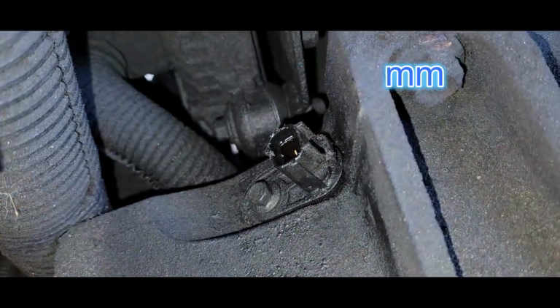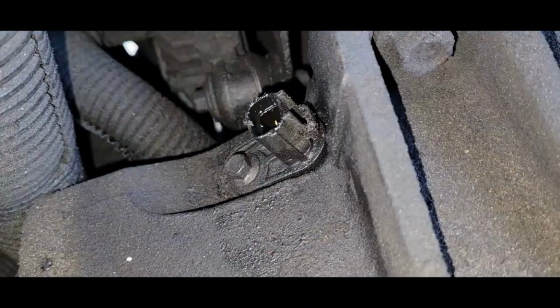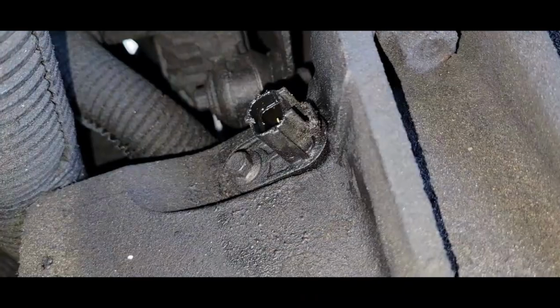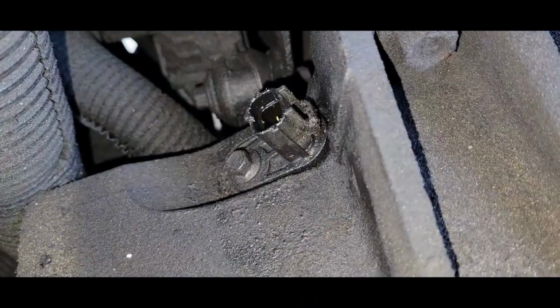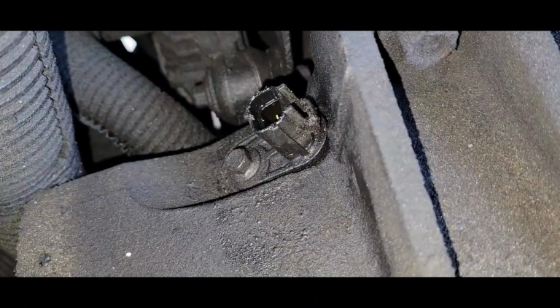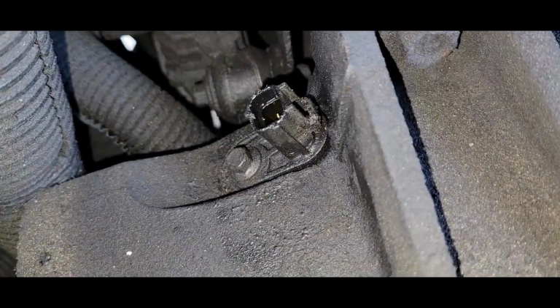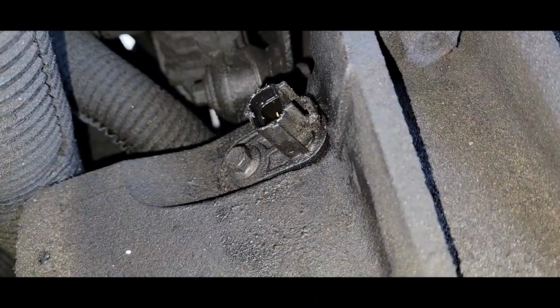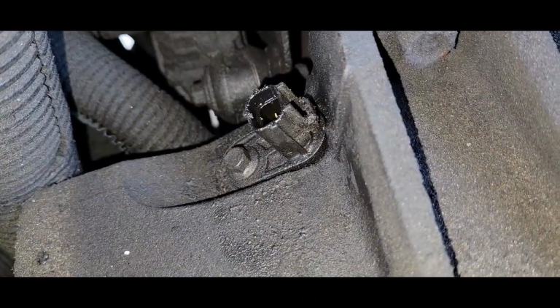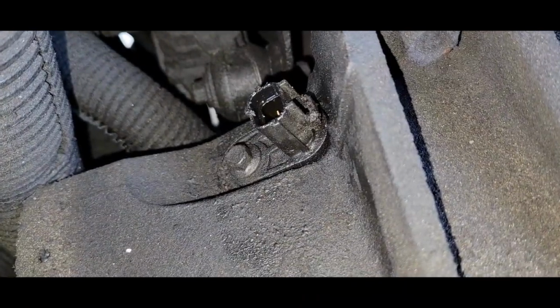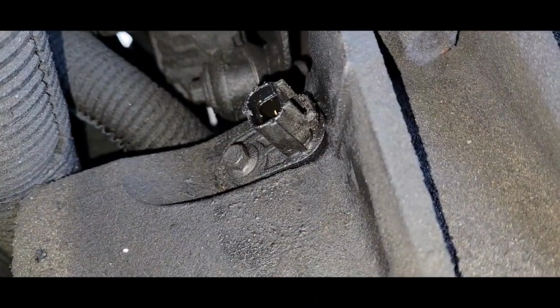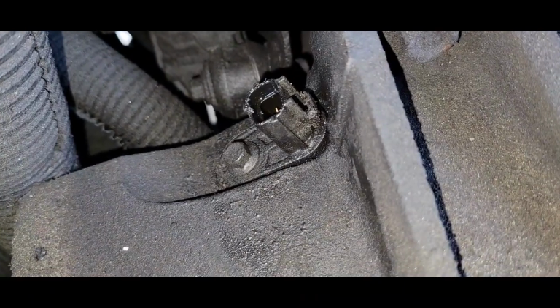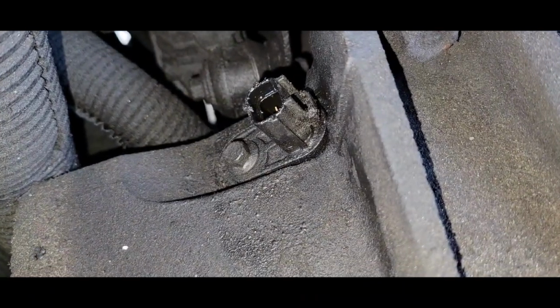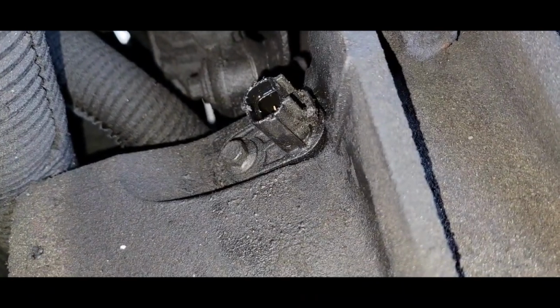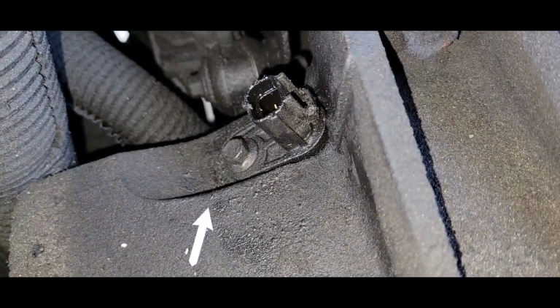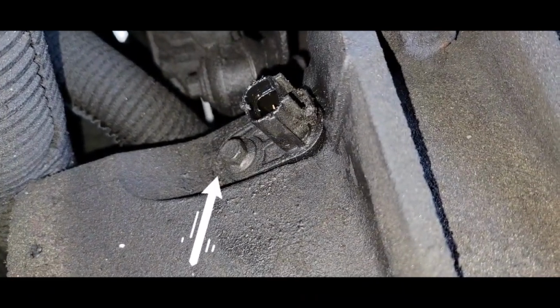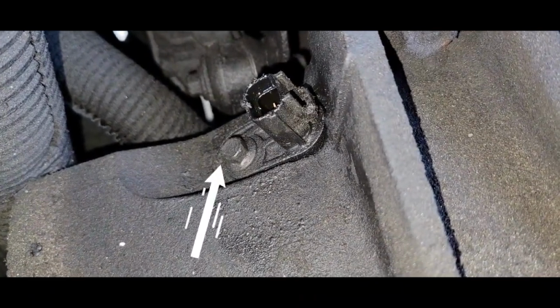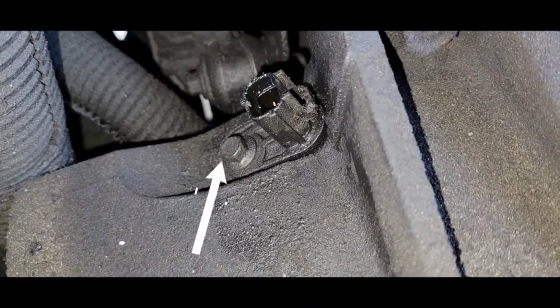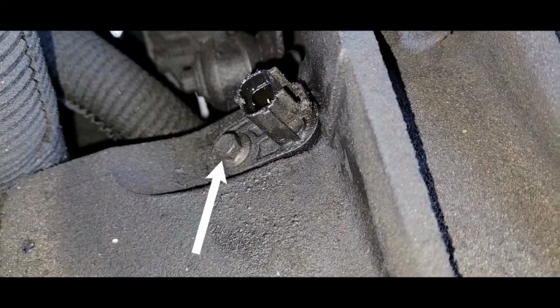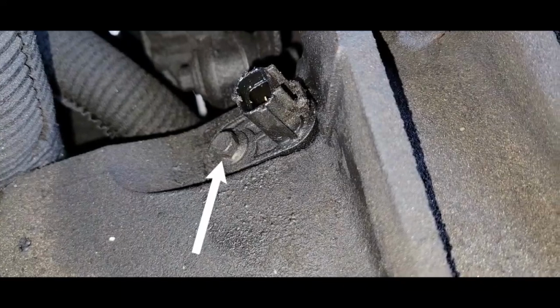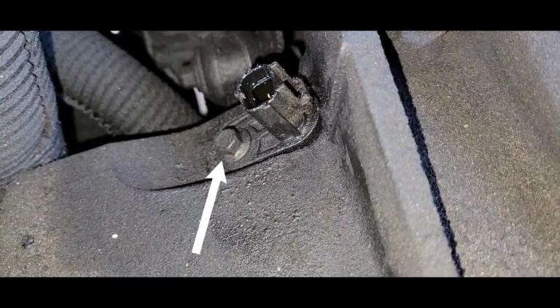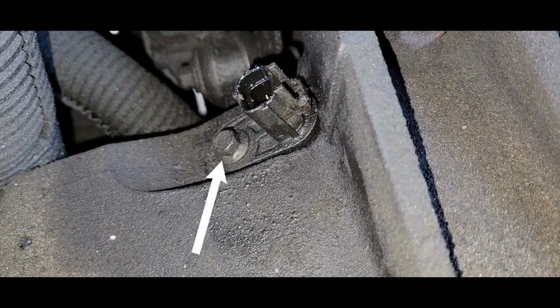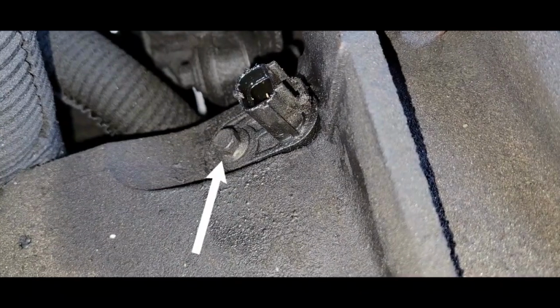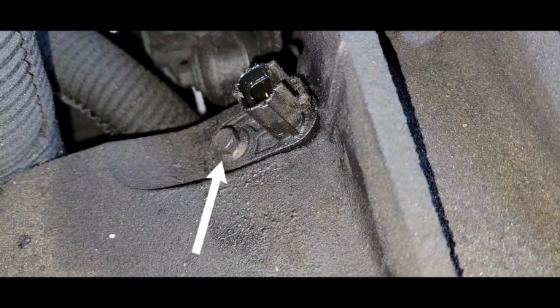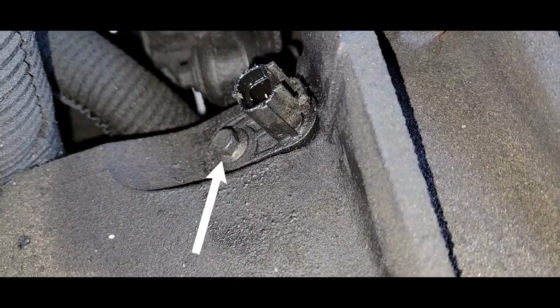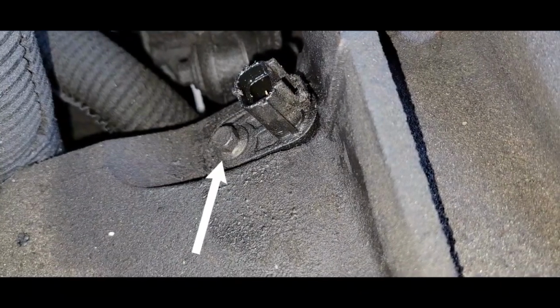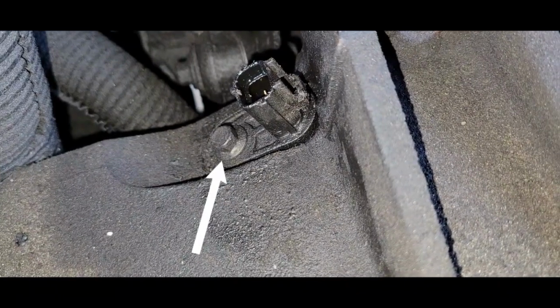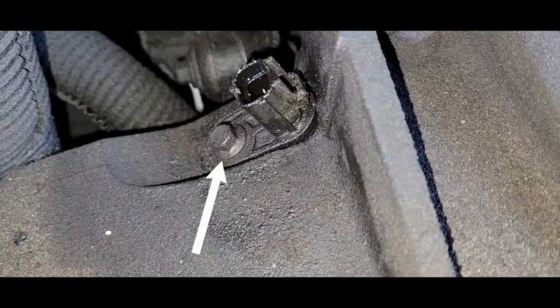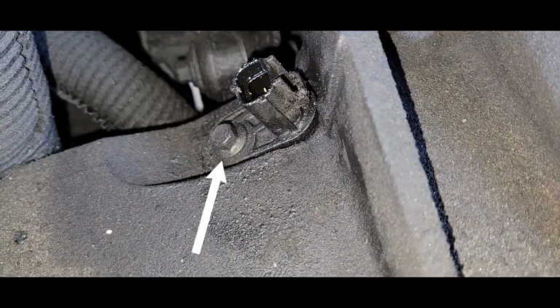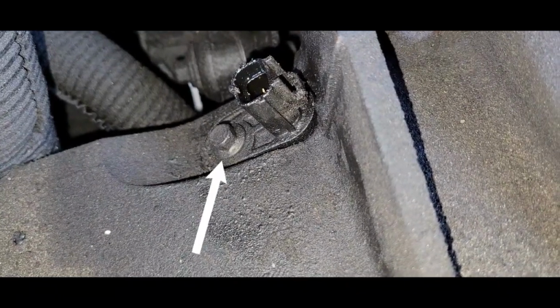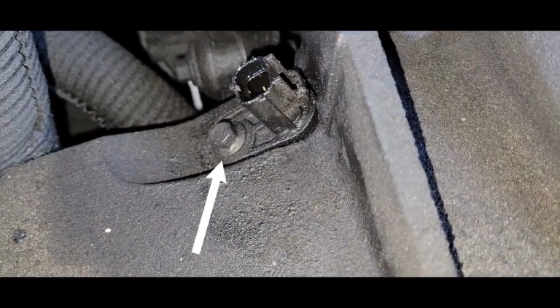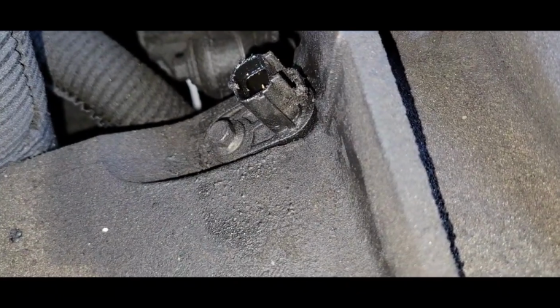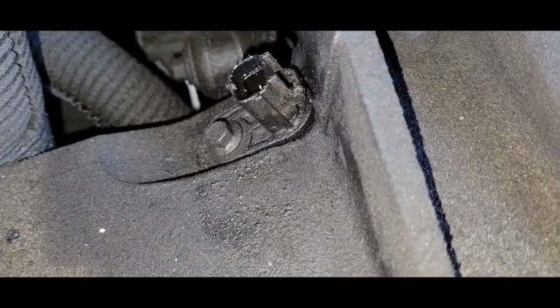We're going to use an 8mm socket to remove this bolt. You only have one bolt to deal with.